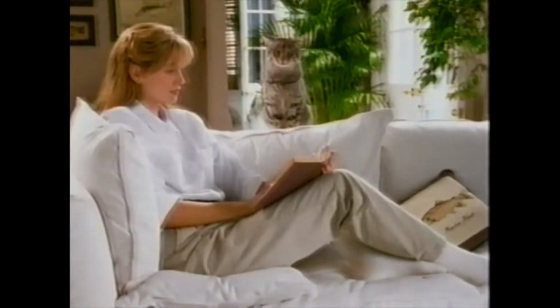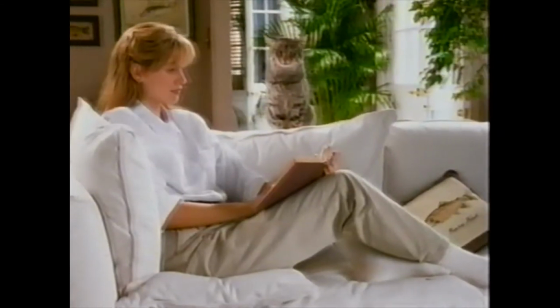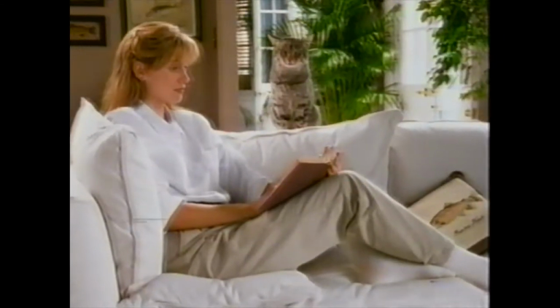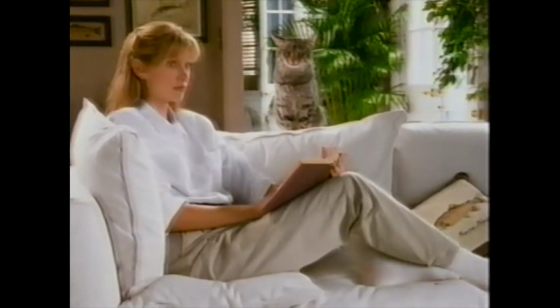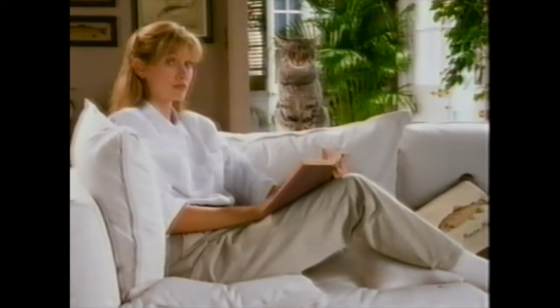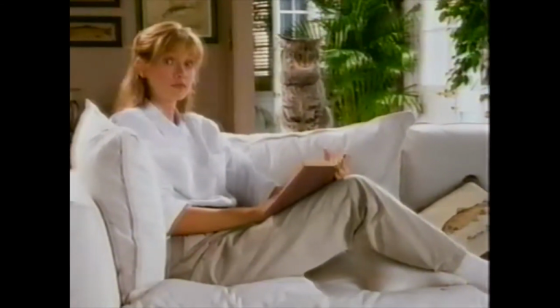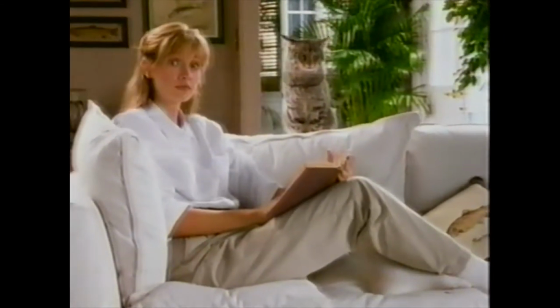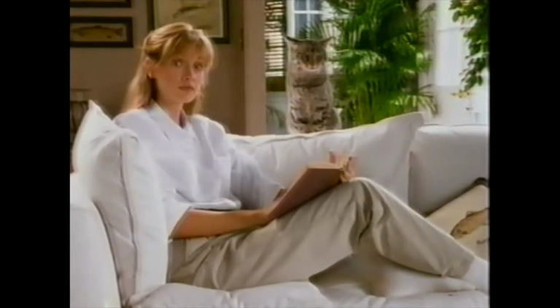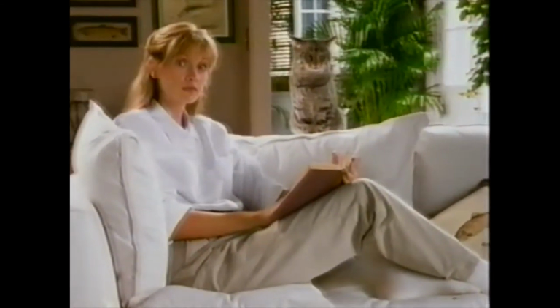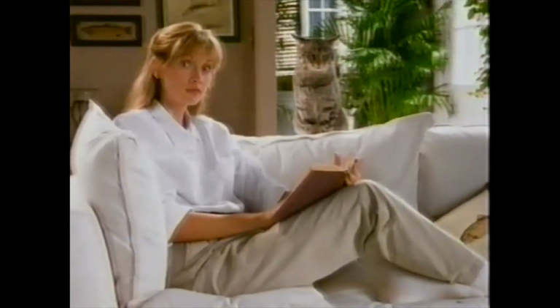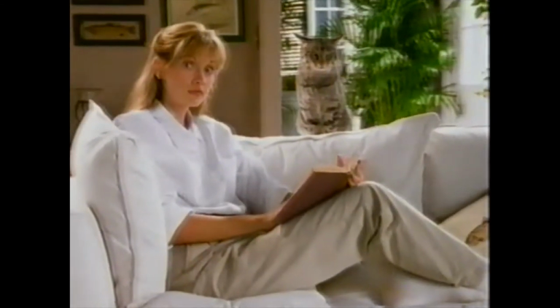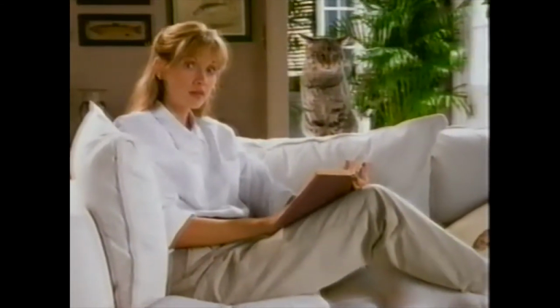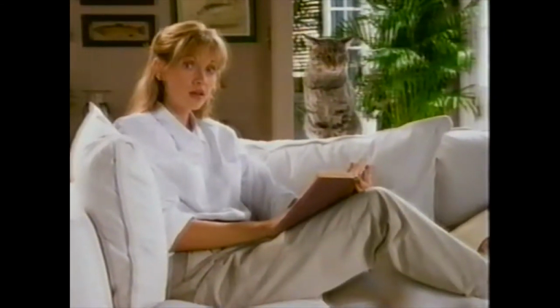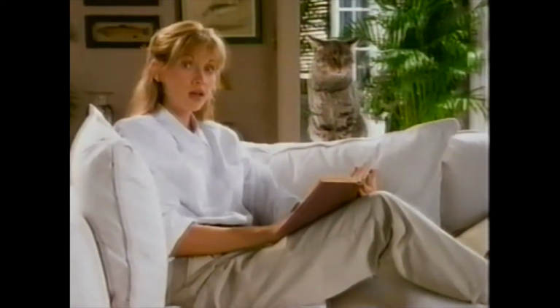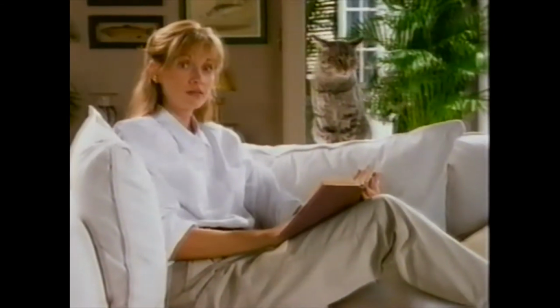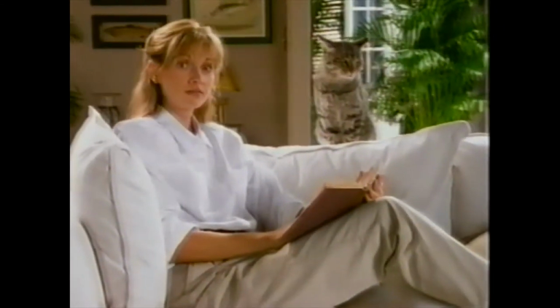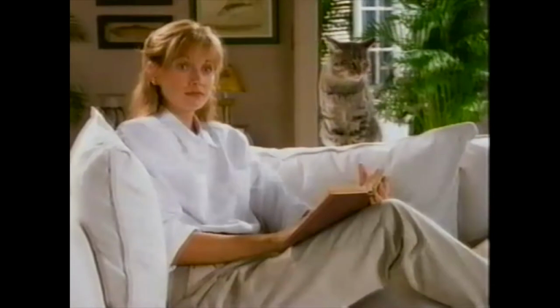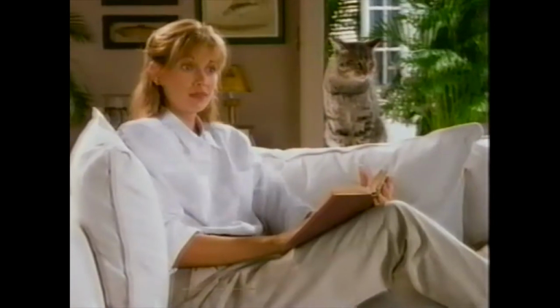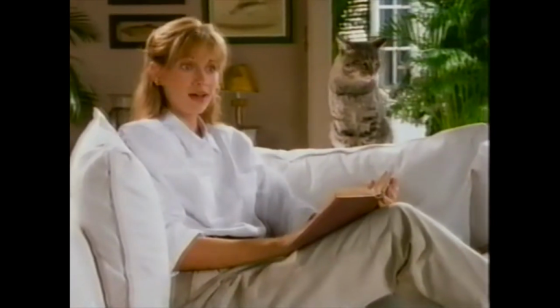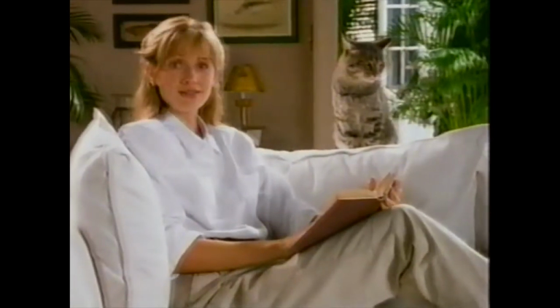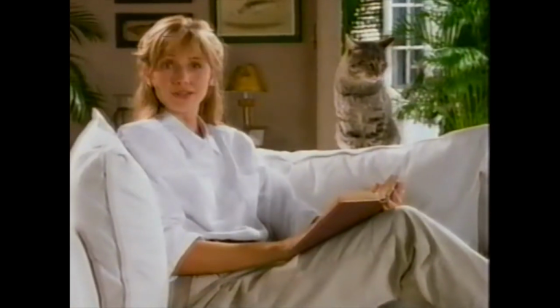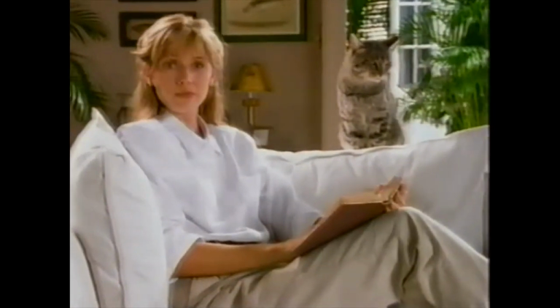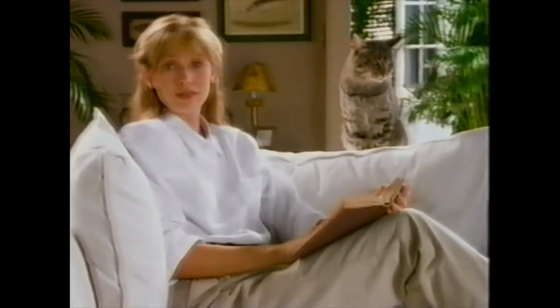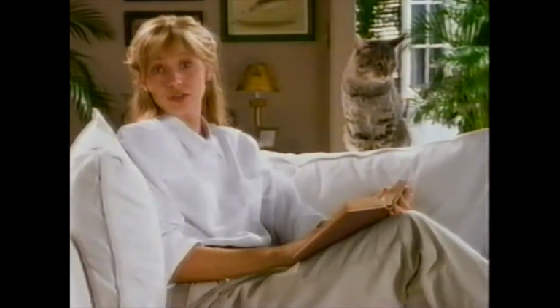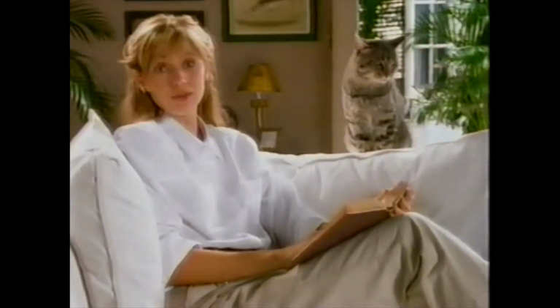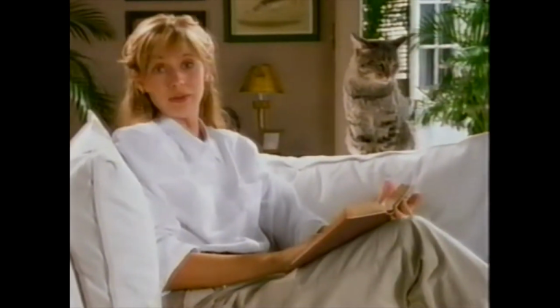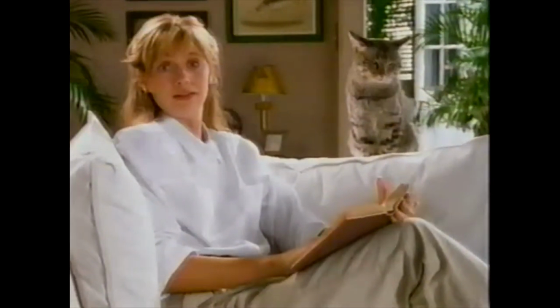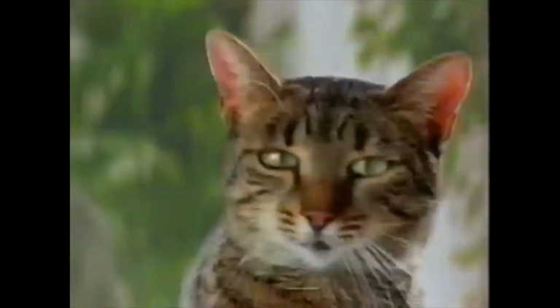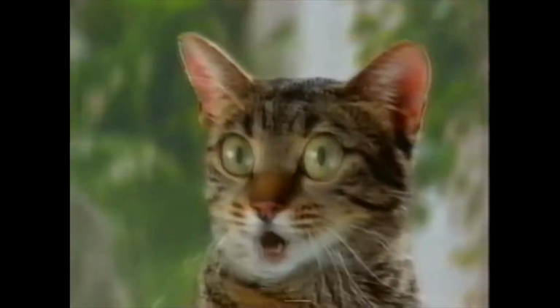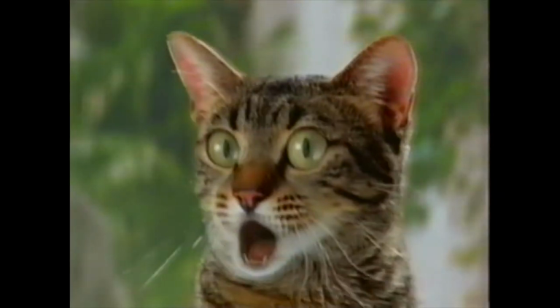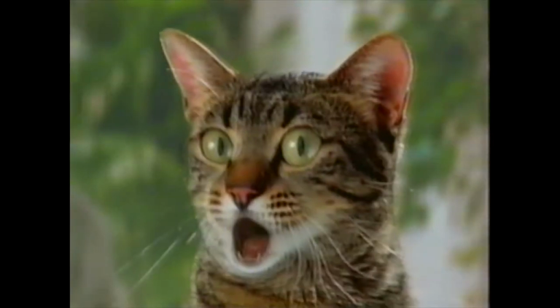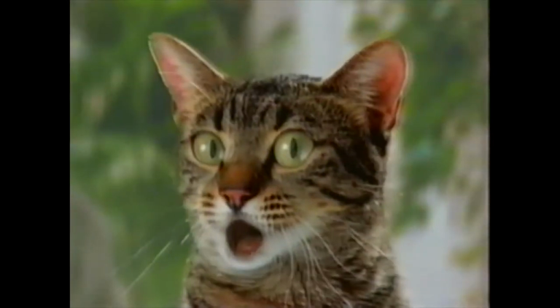Hi, are you doing your part to keep the litter box fresh? Yeah, I scoop and scoop and... I'm talking to him. What?